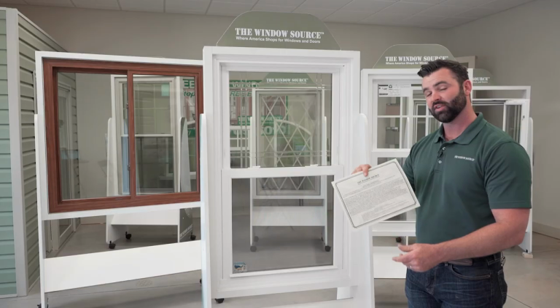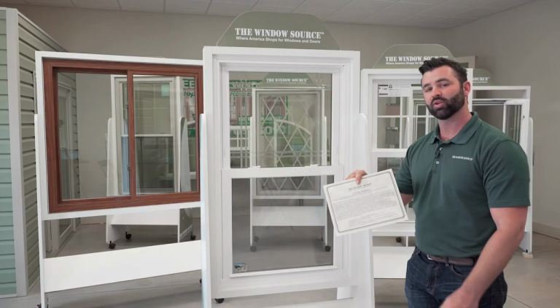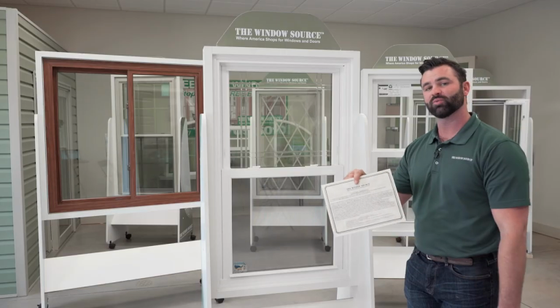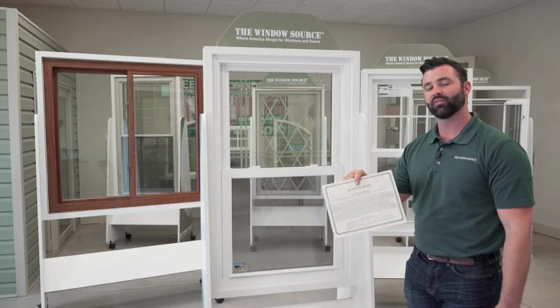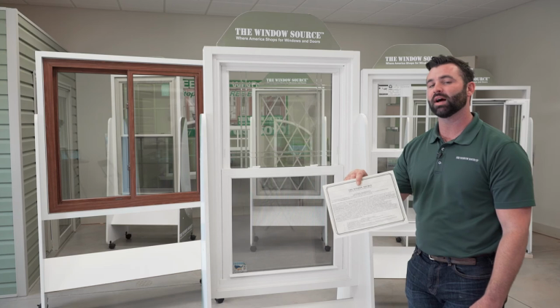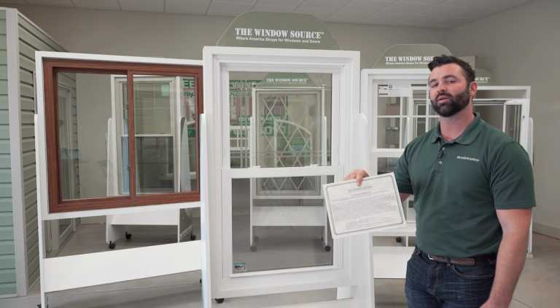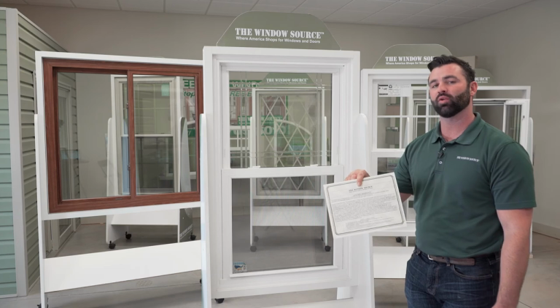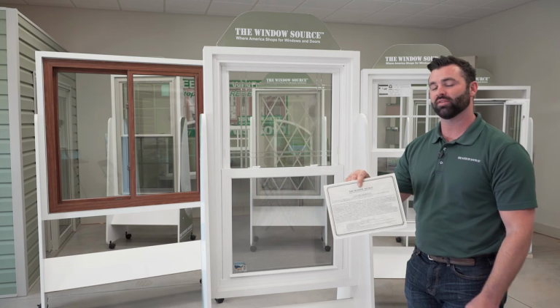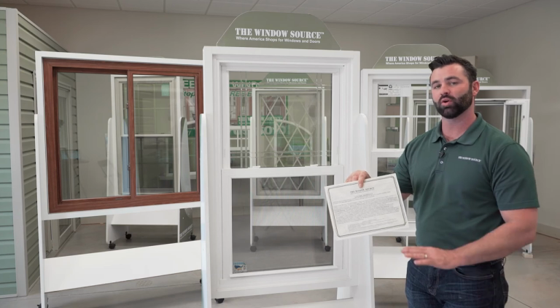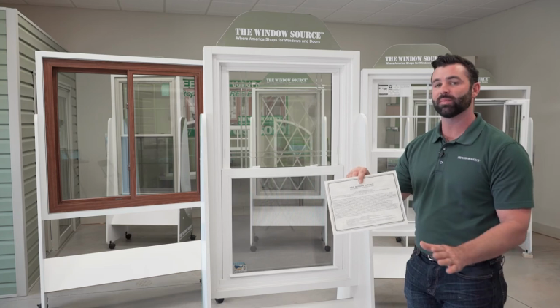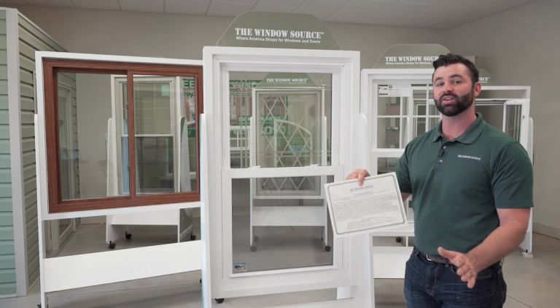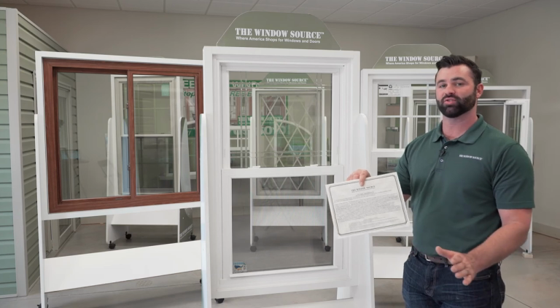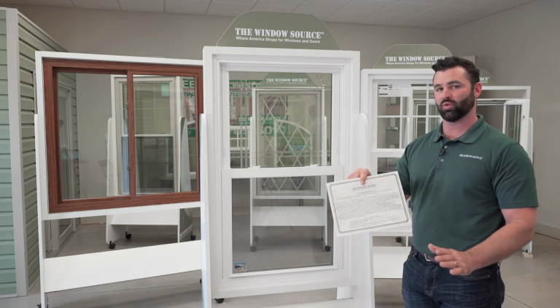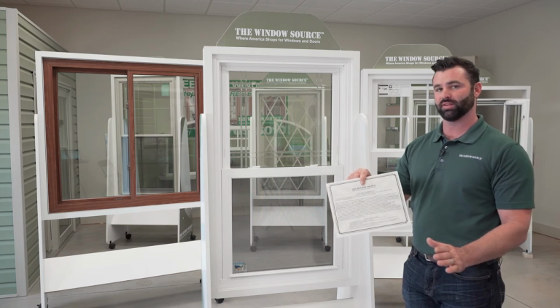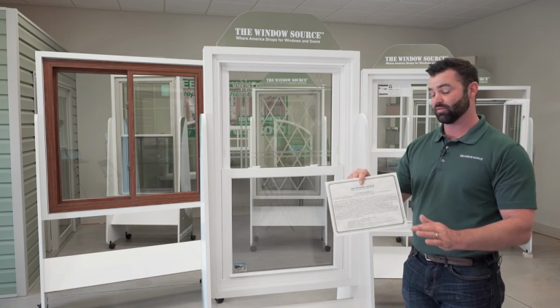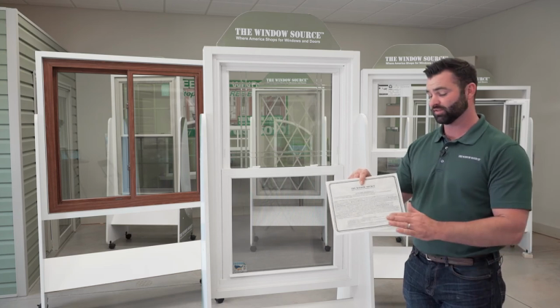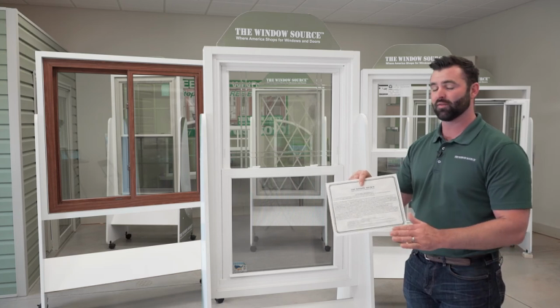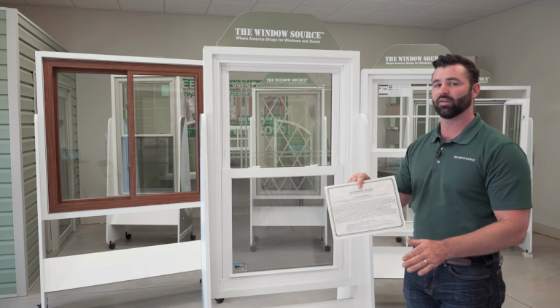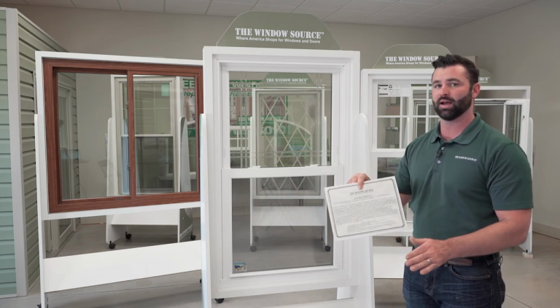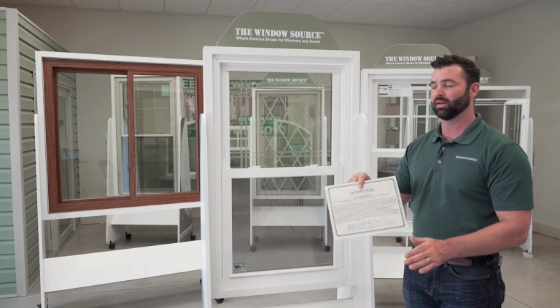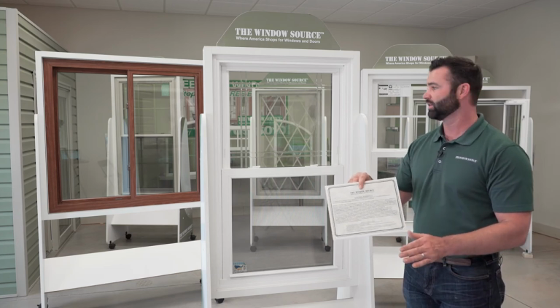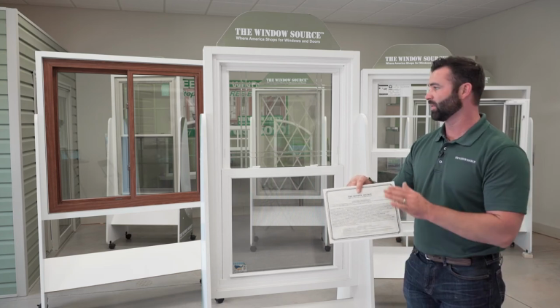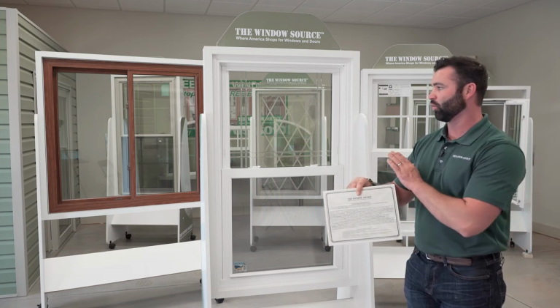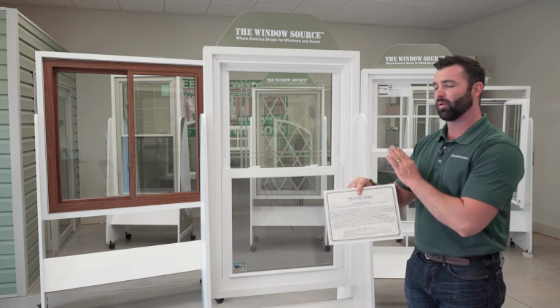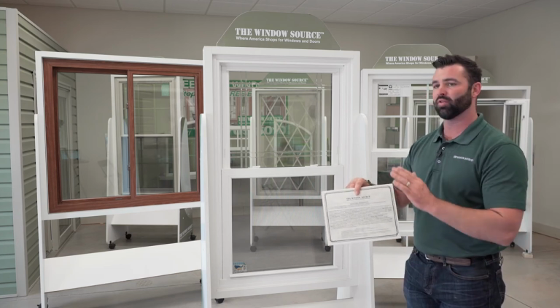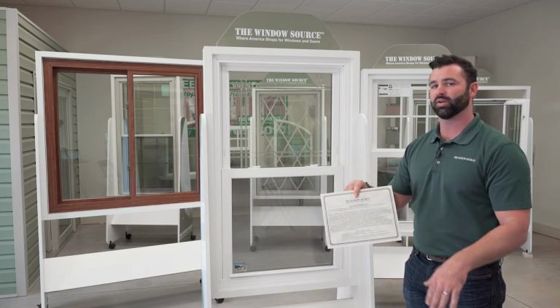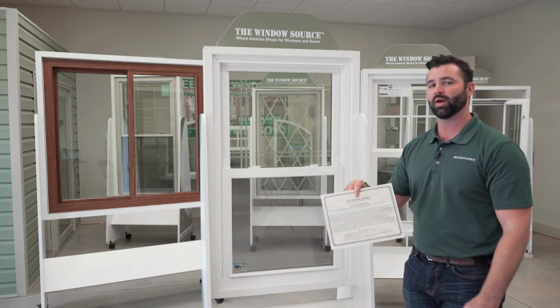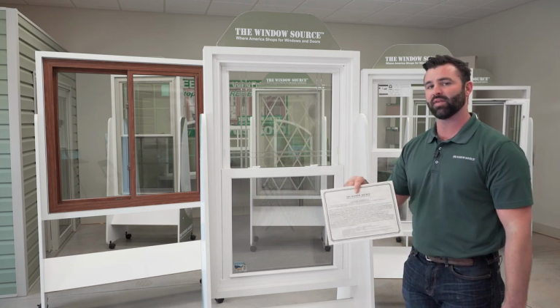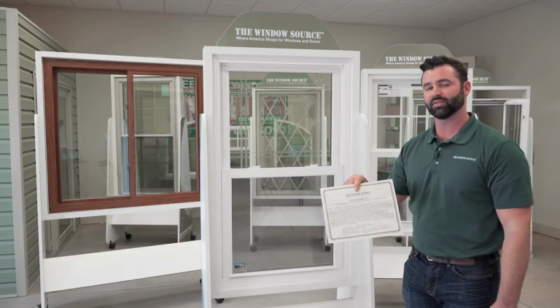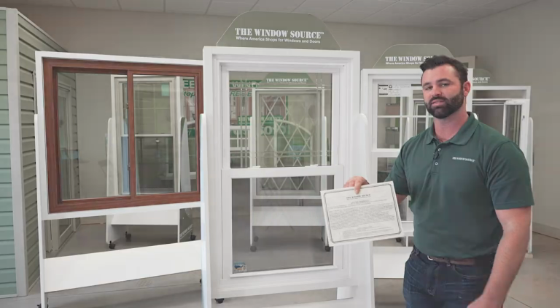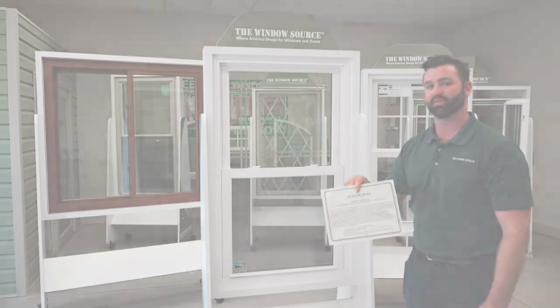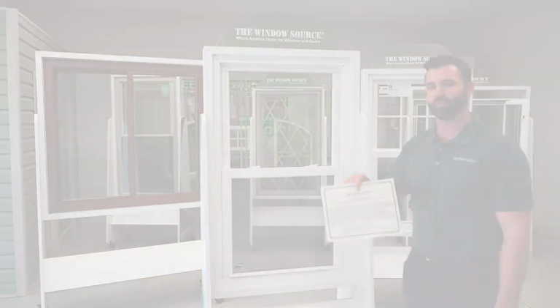This window comes with a full lifetime warranty. There are no limitations — everything's covered for life, no matter what part of the window, and the installation is included.